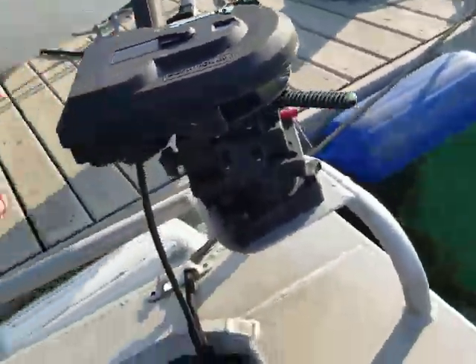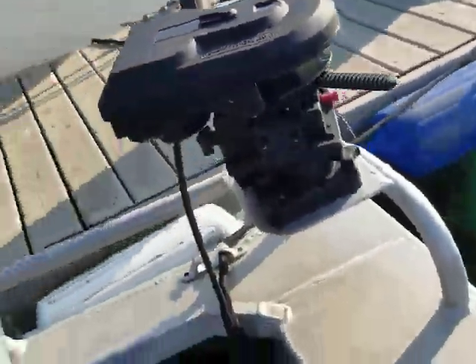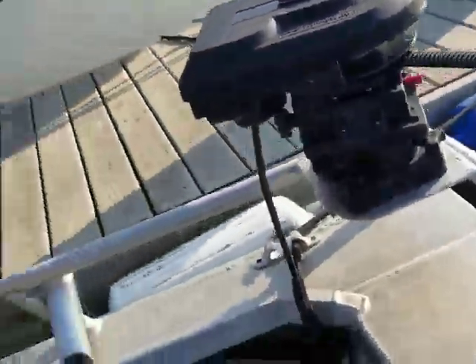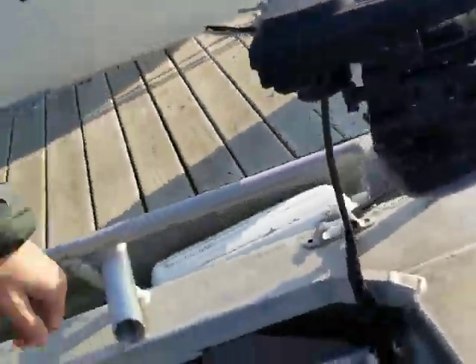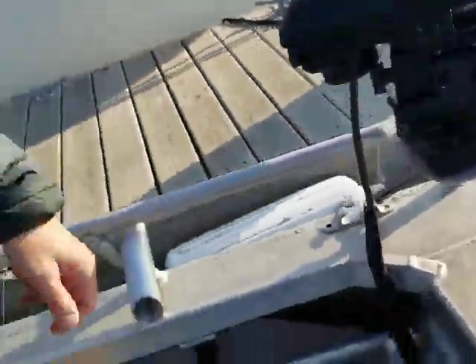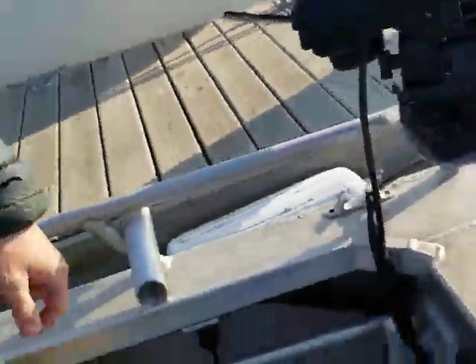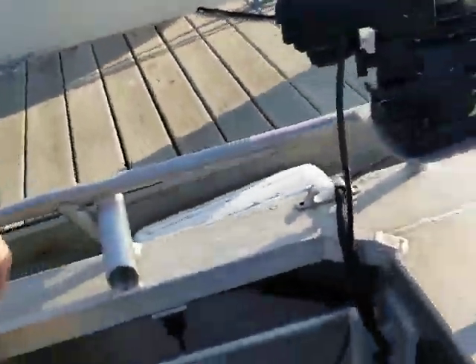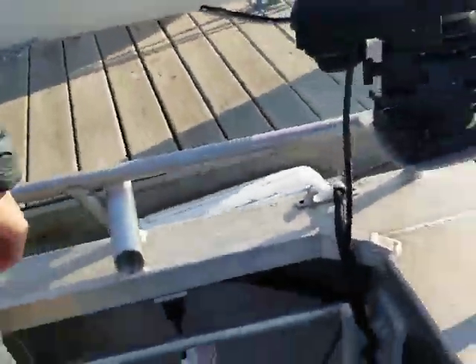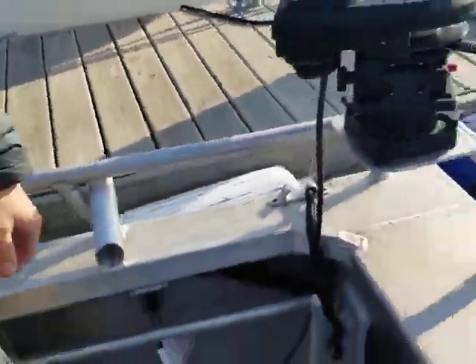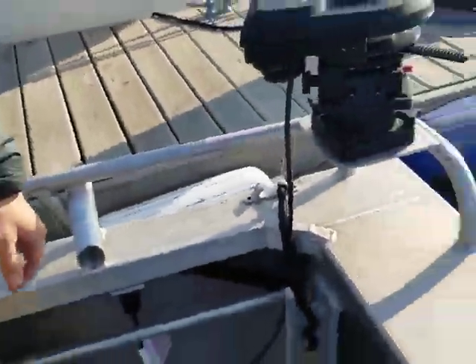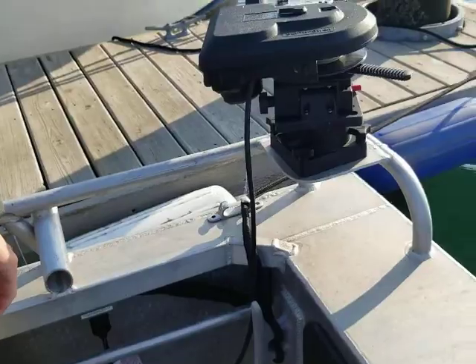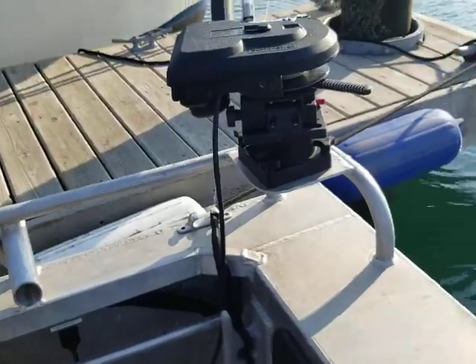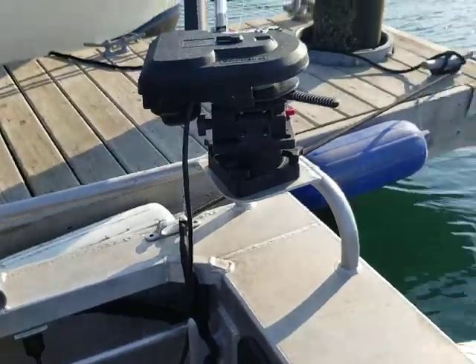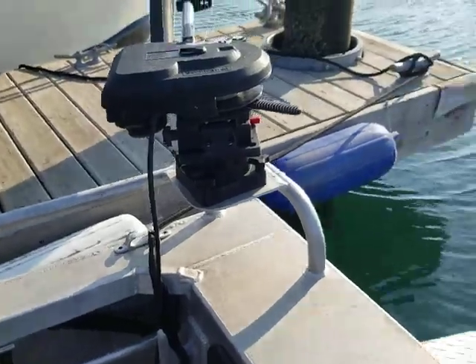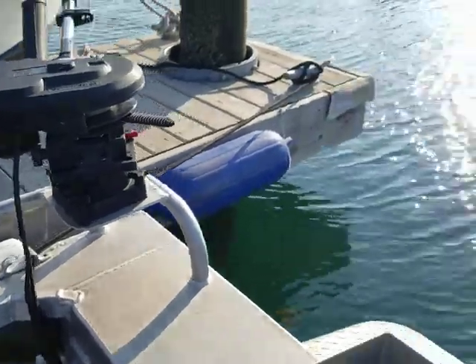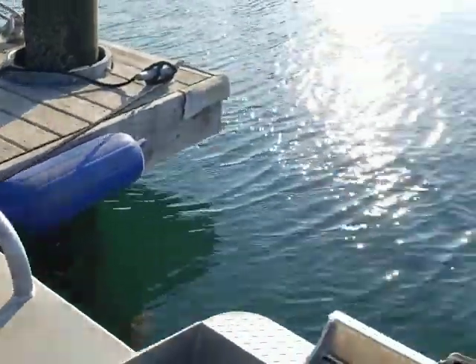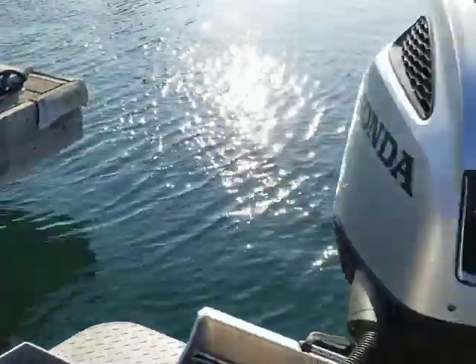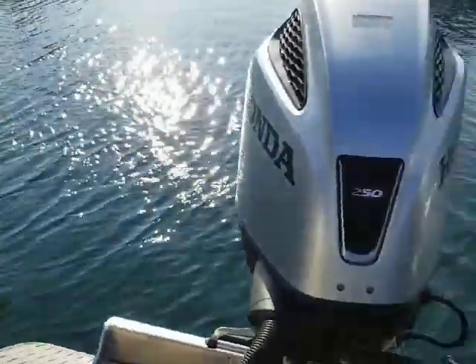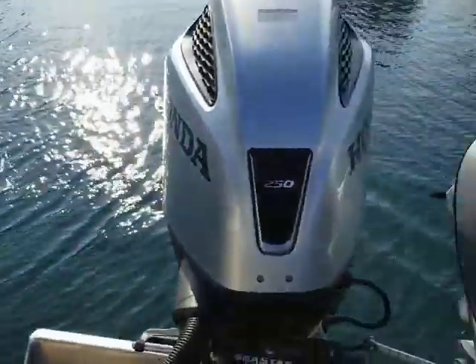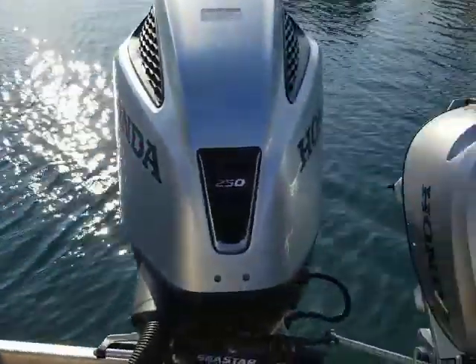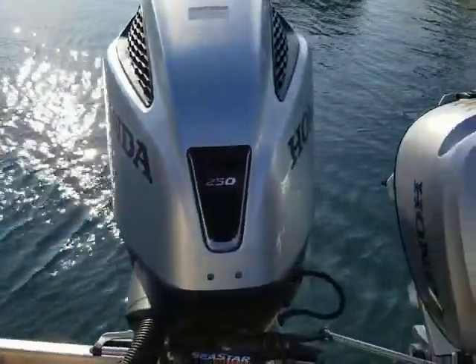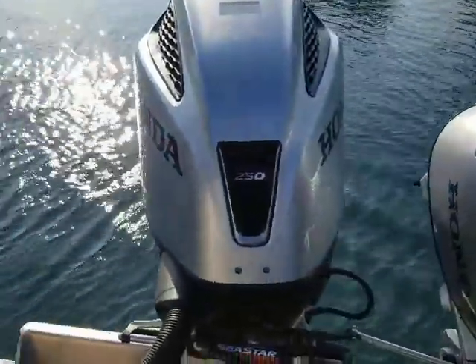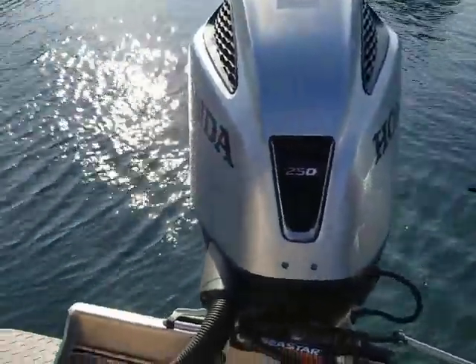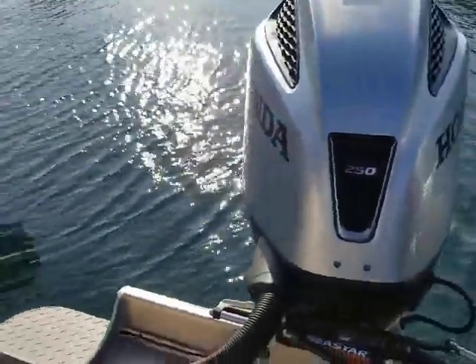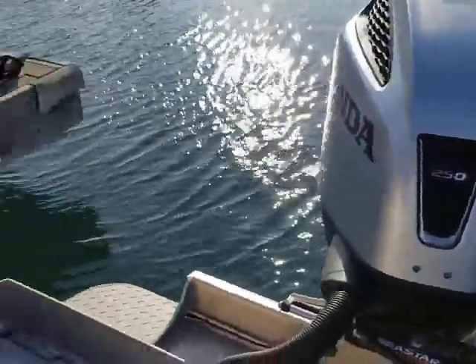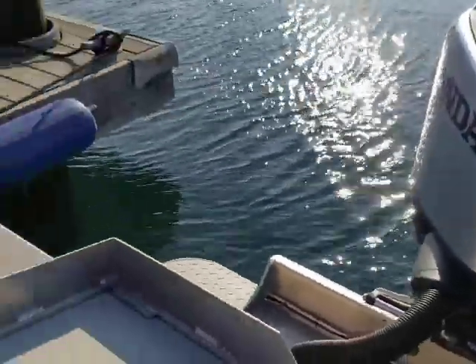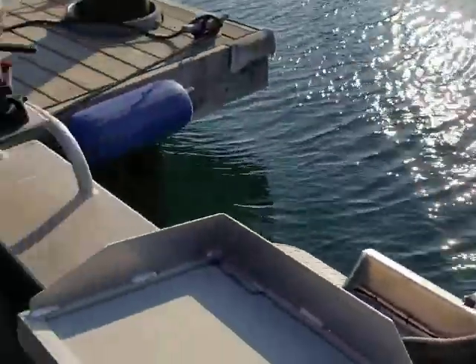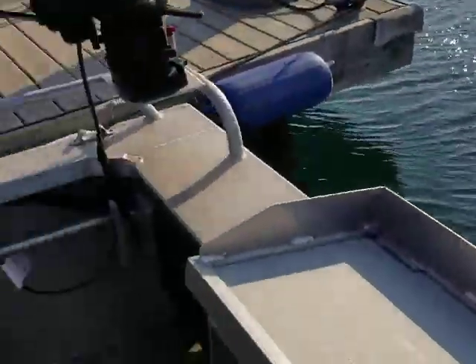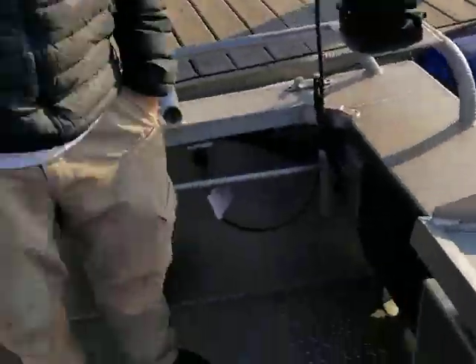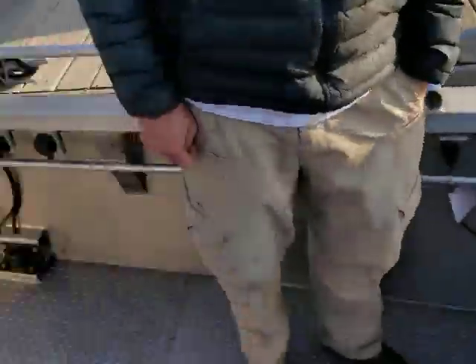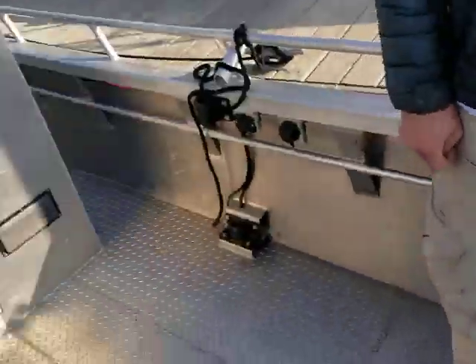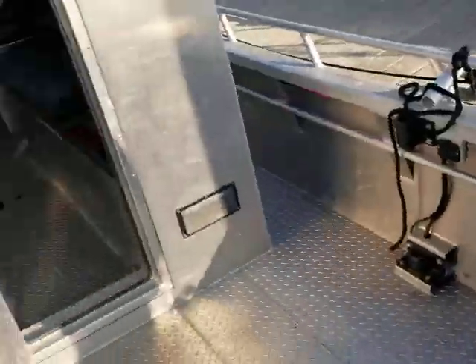That's it for our orientation on this 24-foot Bayweld. Thanks for watching.